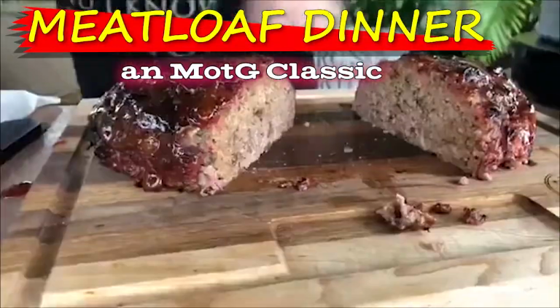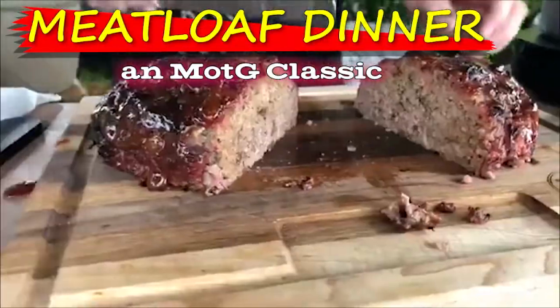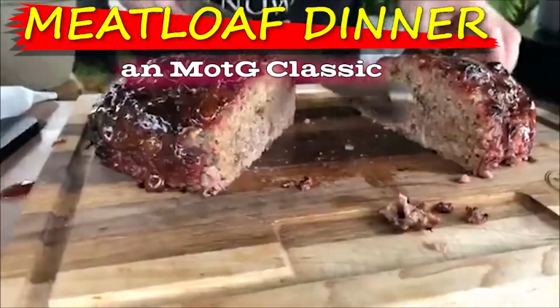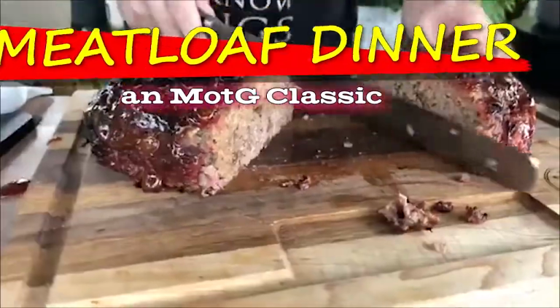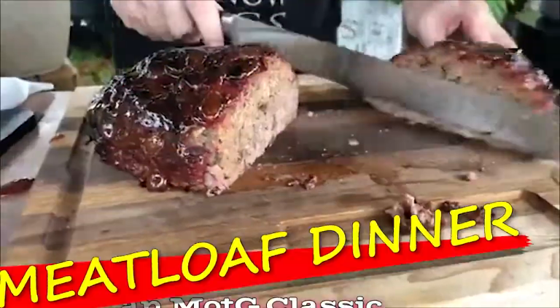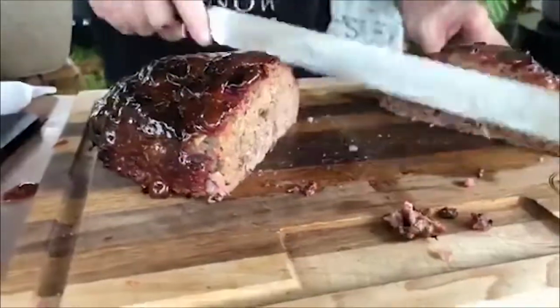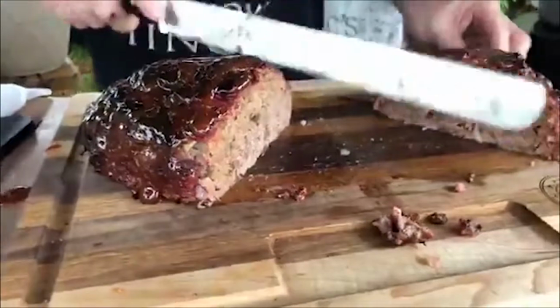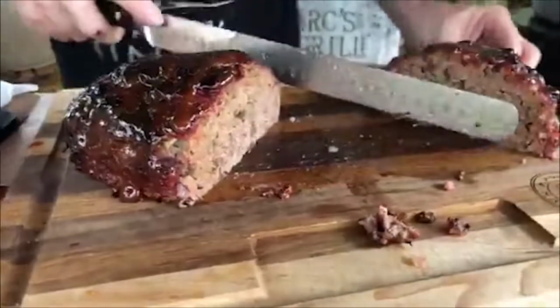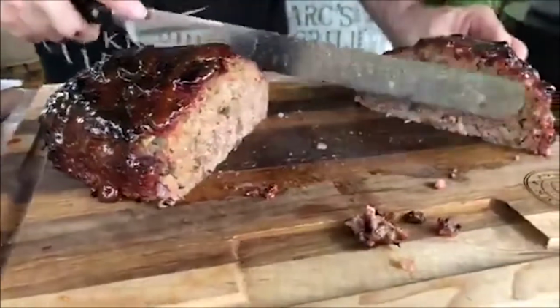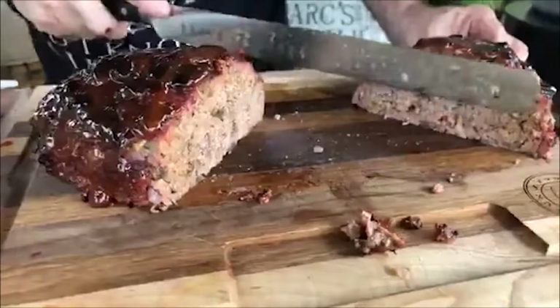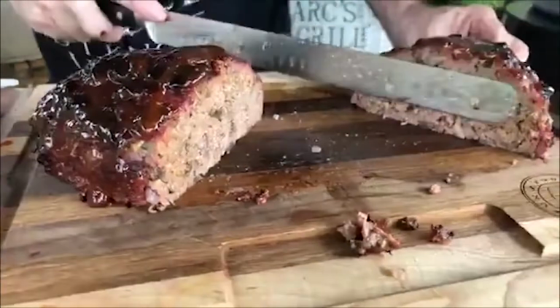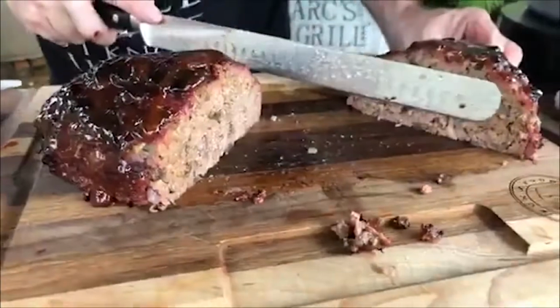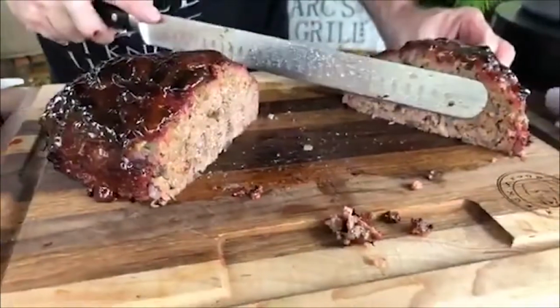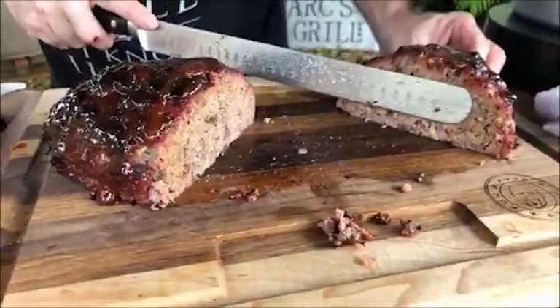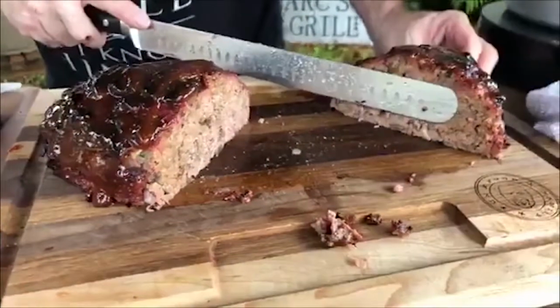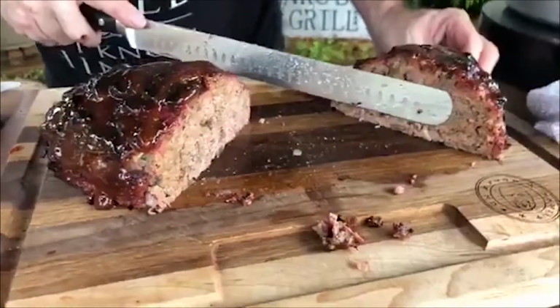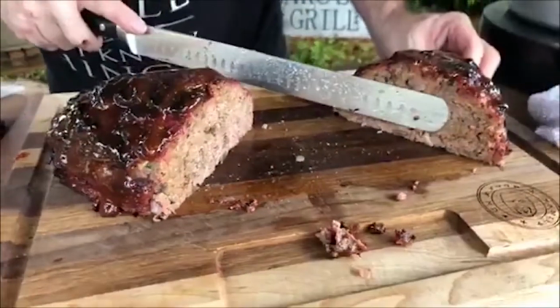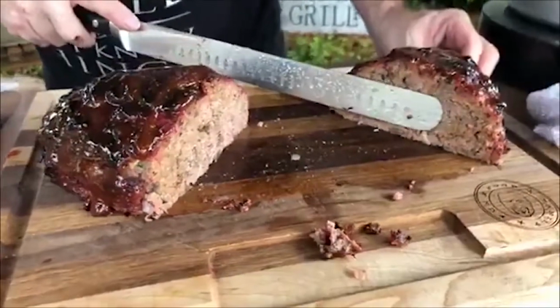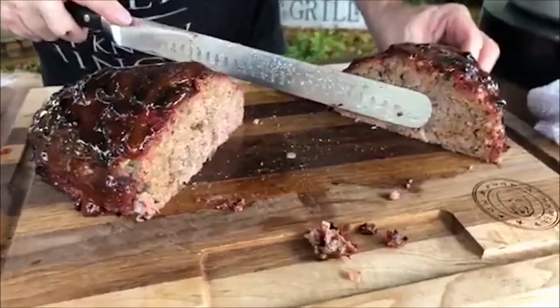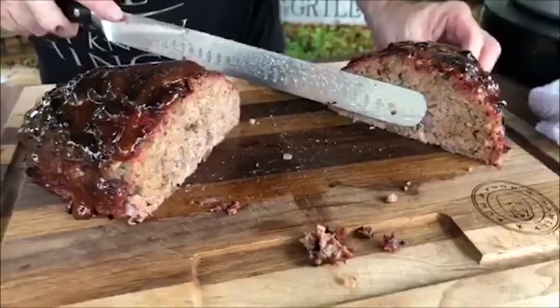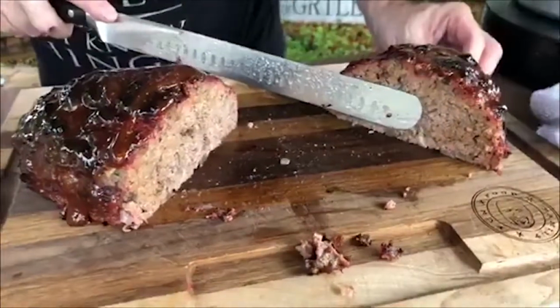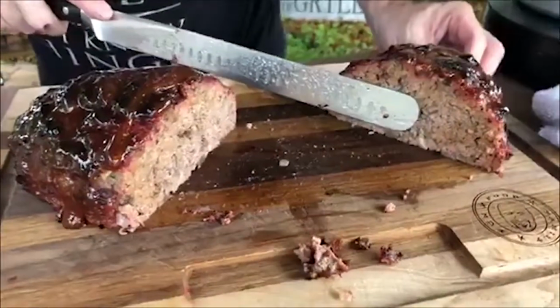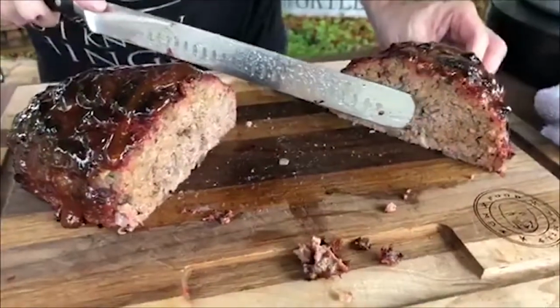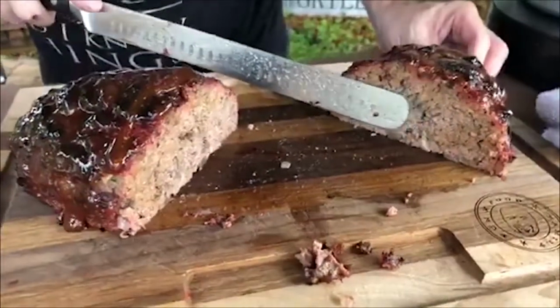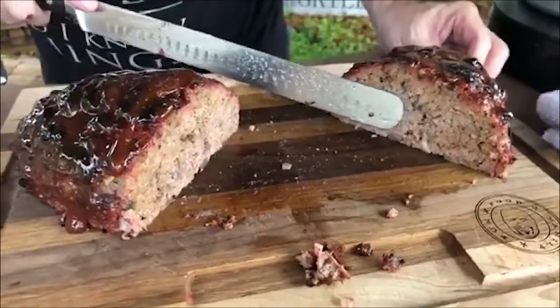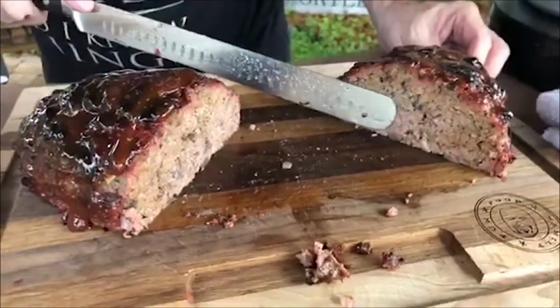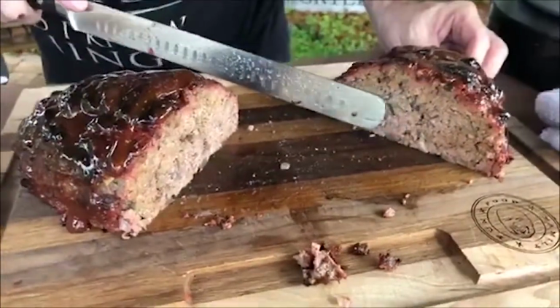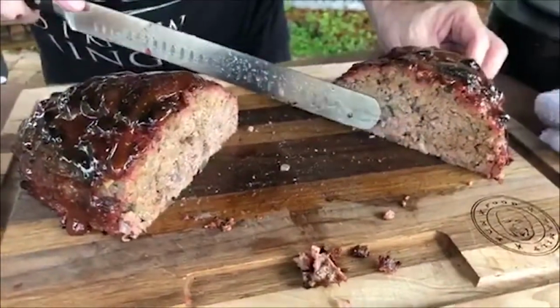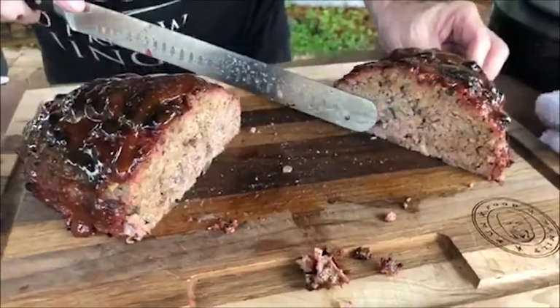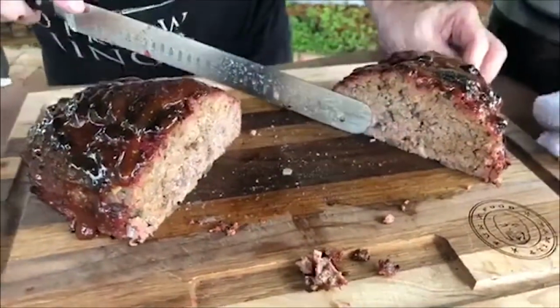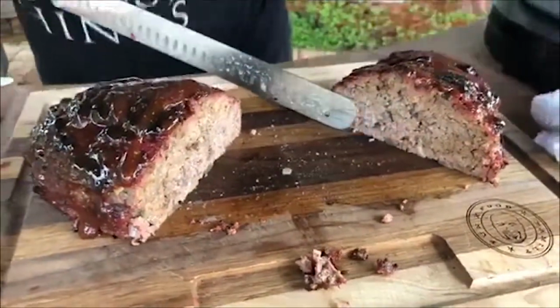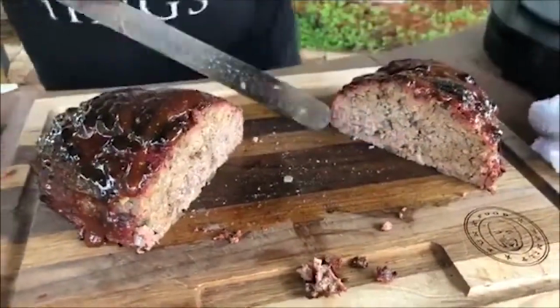We need to do this with a meatloaf. Watch — ready? Look how juicy that is. Are you kidding me with that? Oh yeah, that's nice stuff.